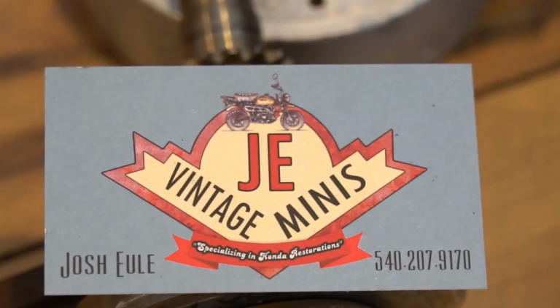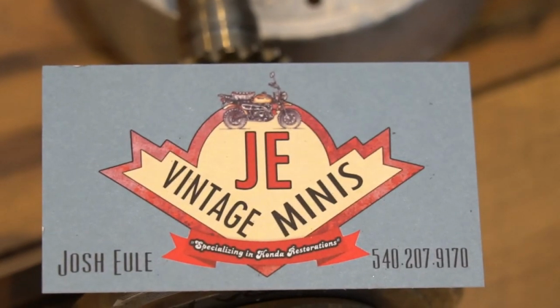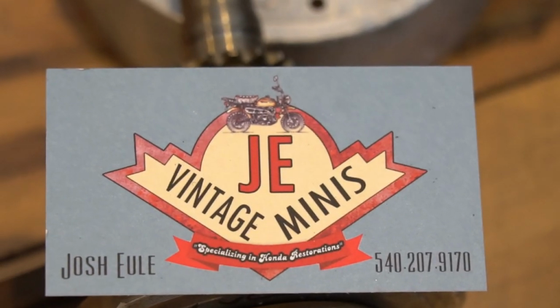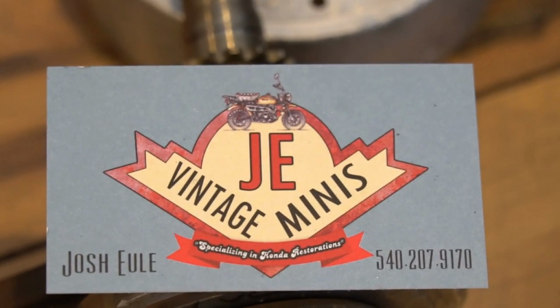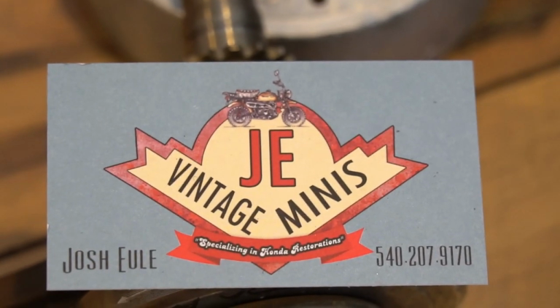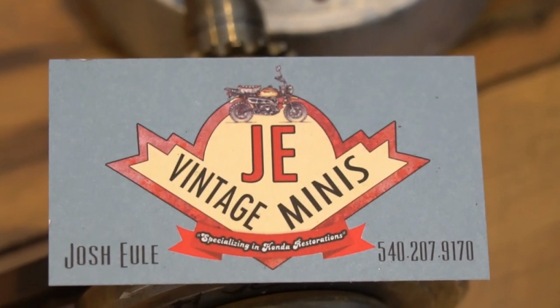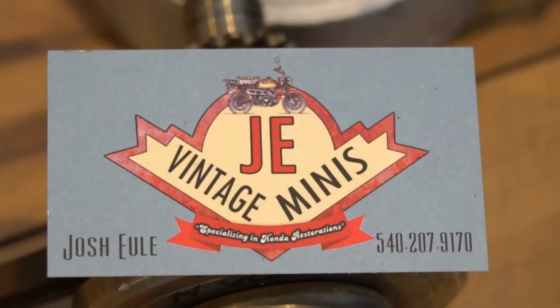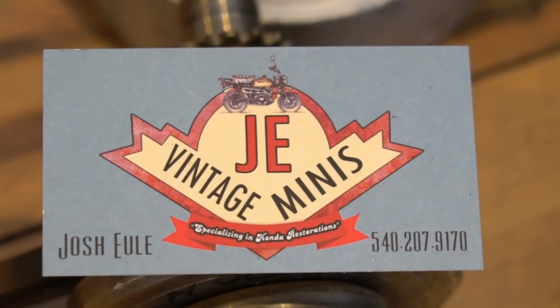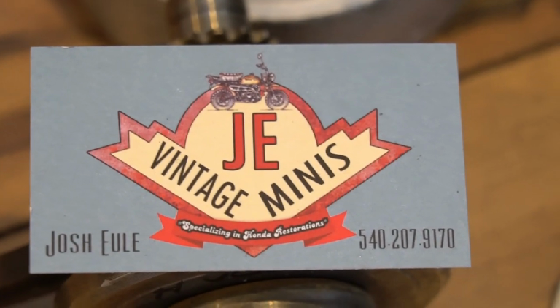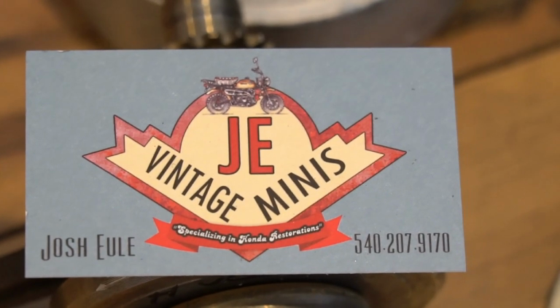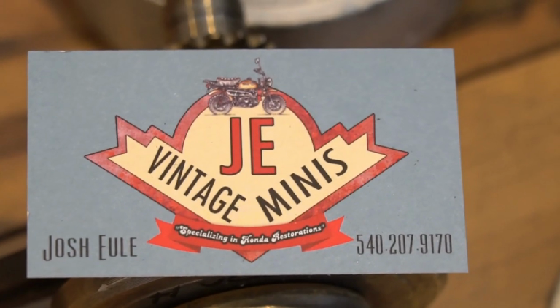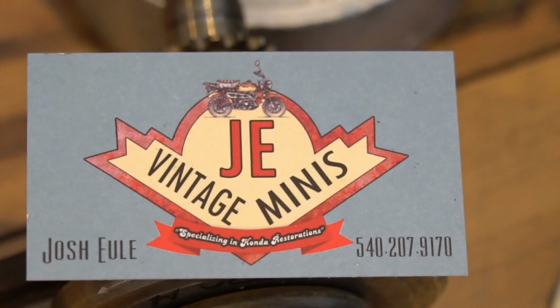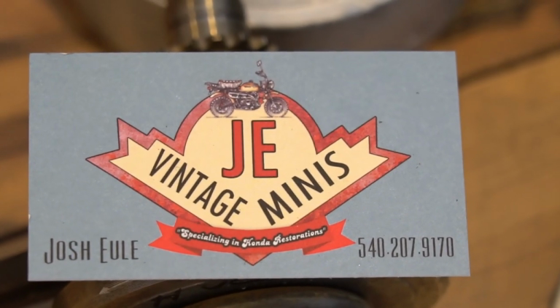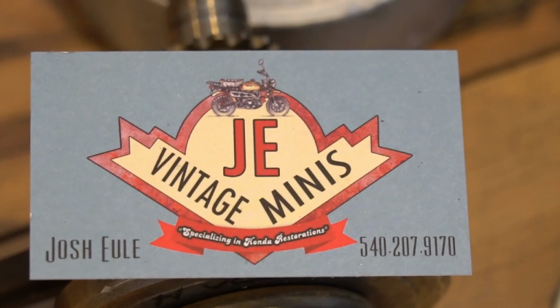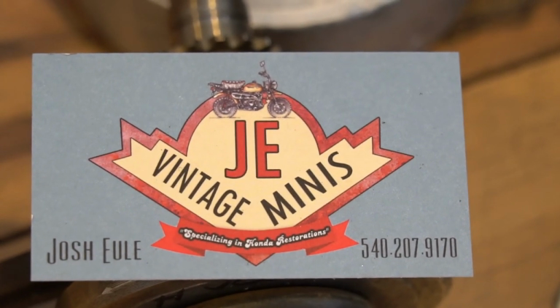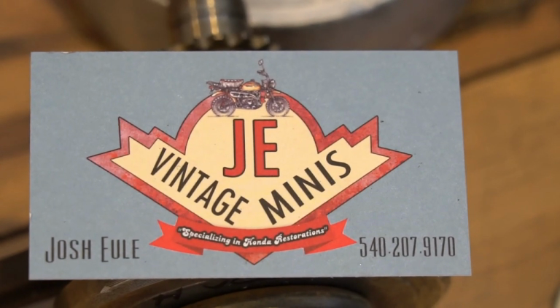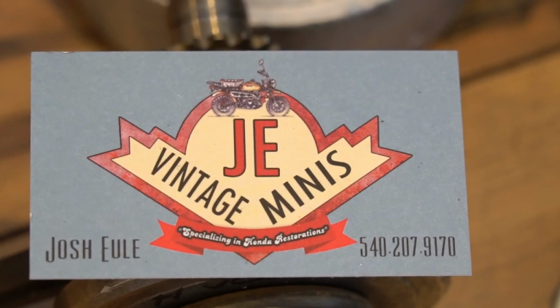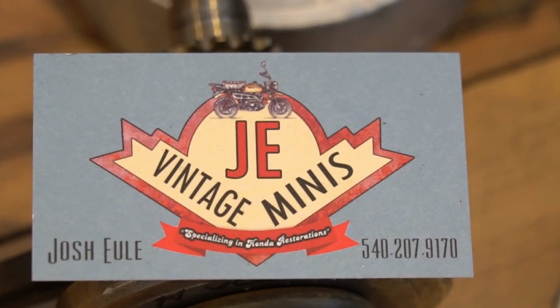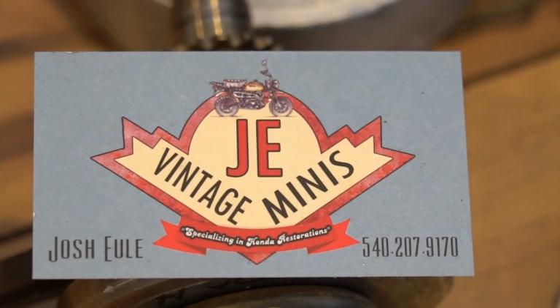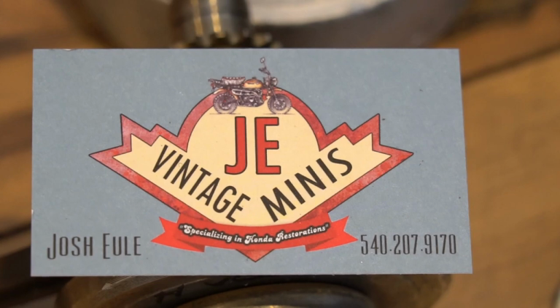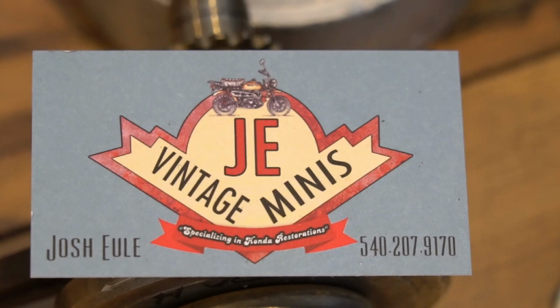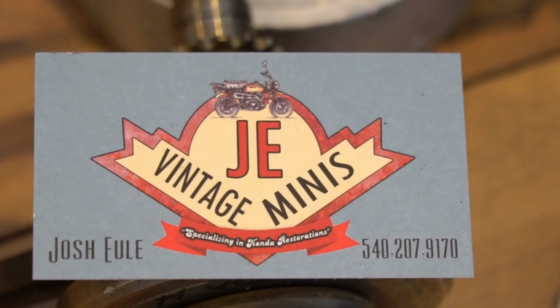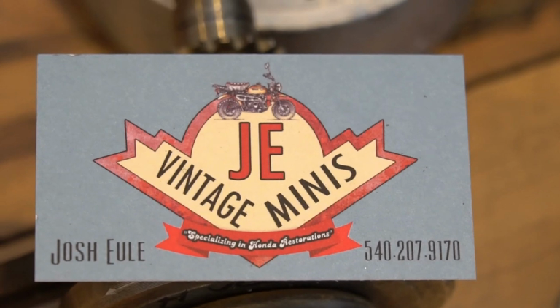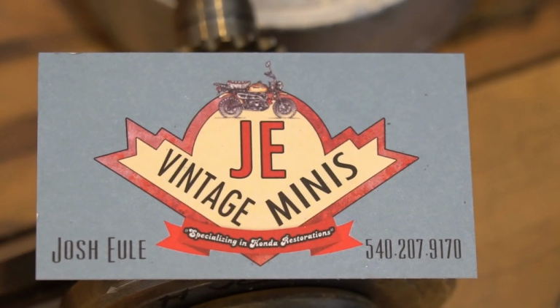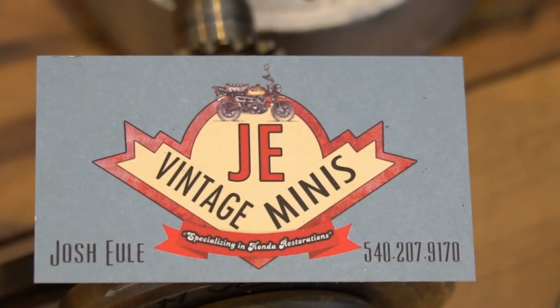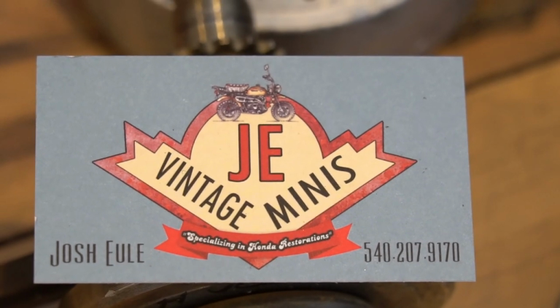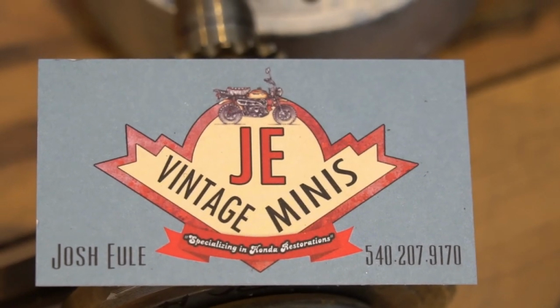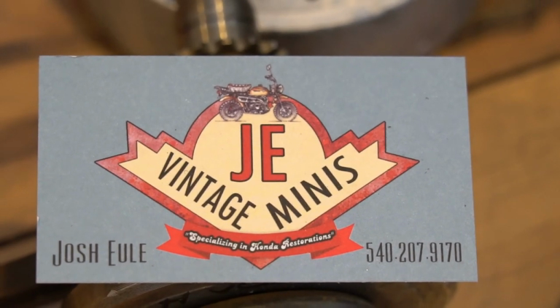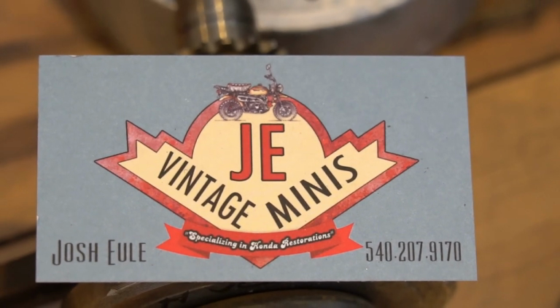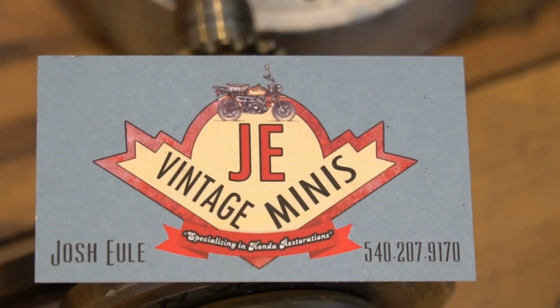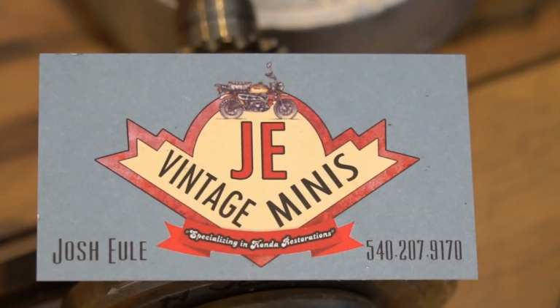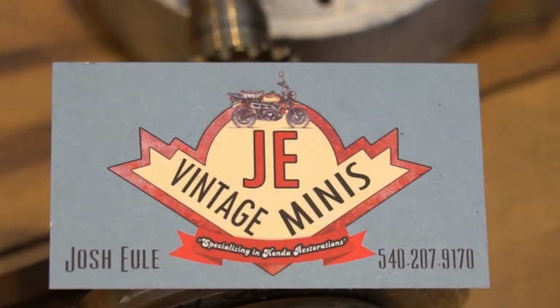Hope you guys appreciate the video. I've got more coming out. Please subscribe. Thank you.